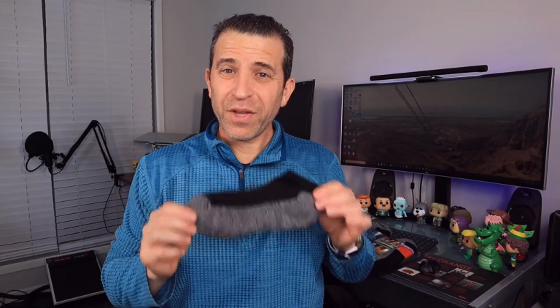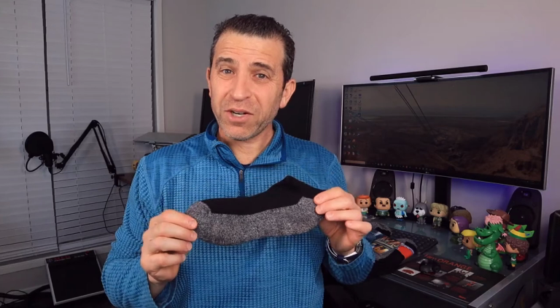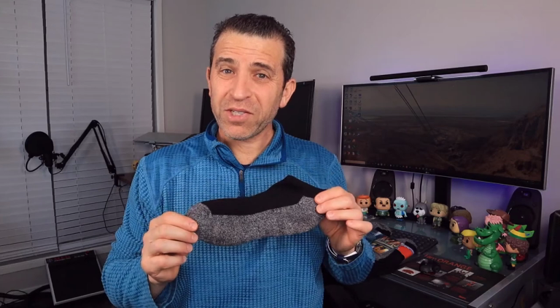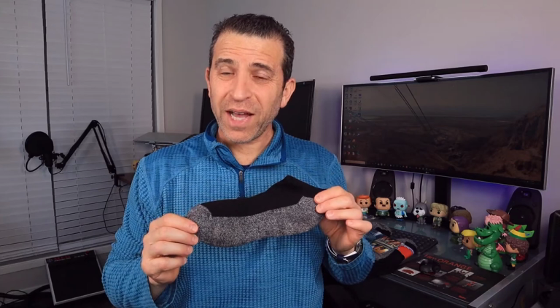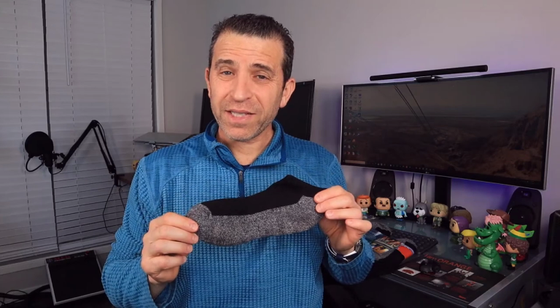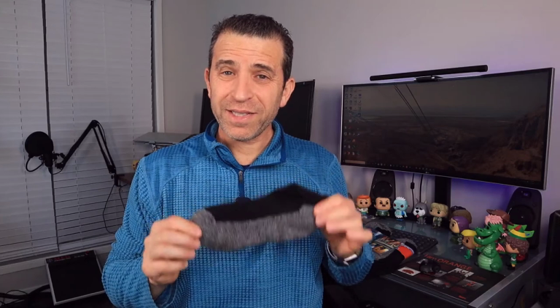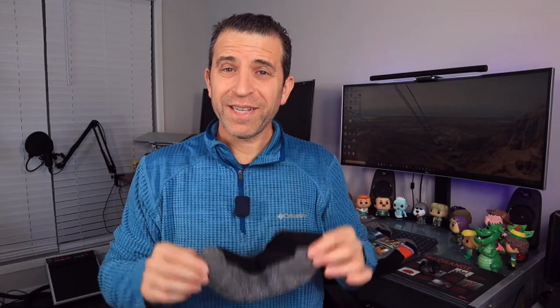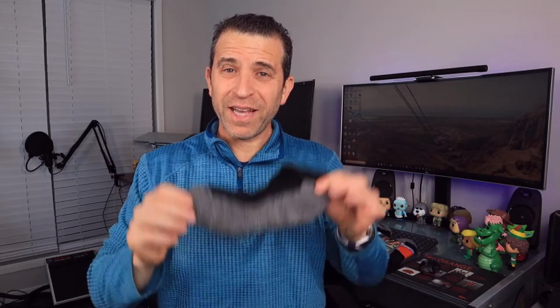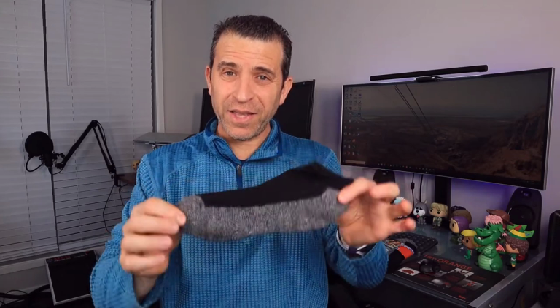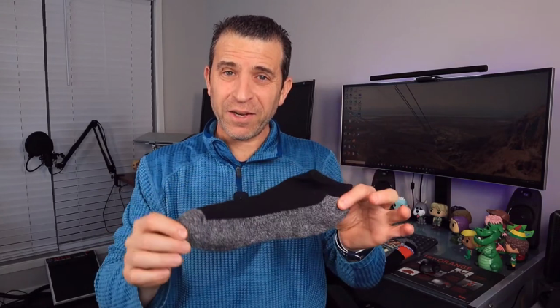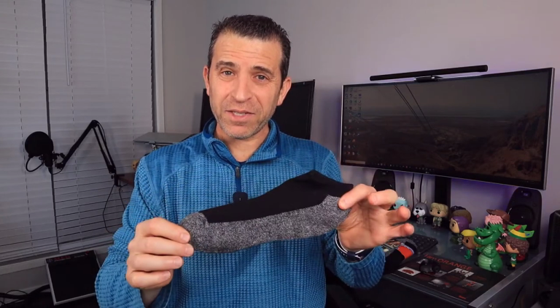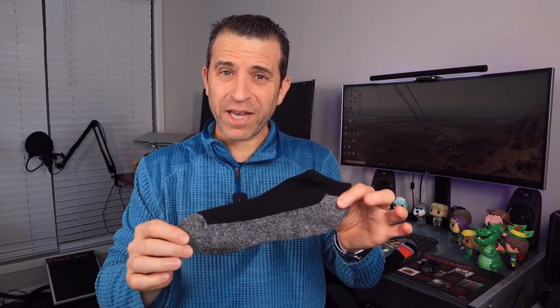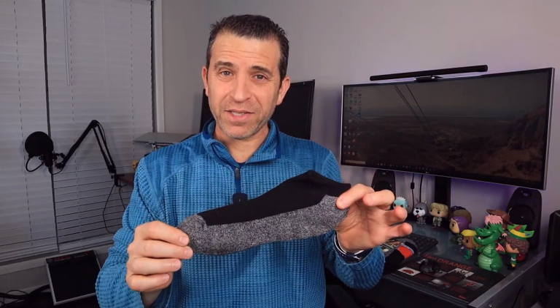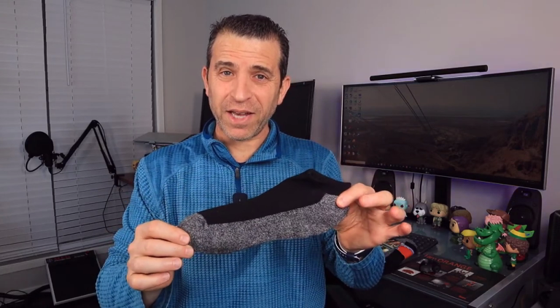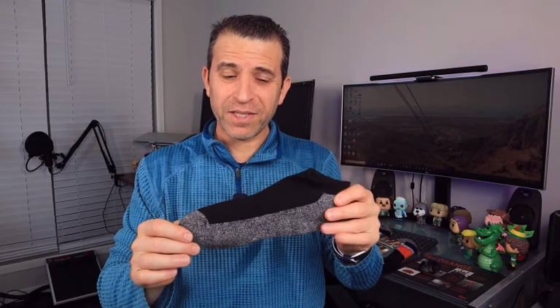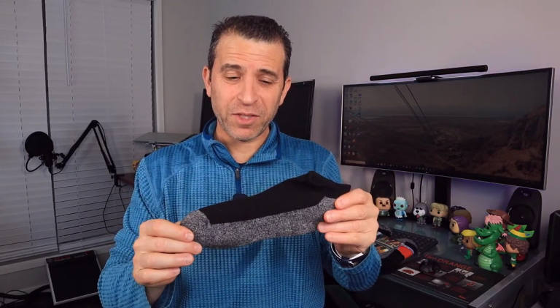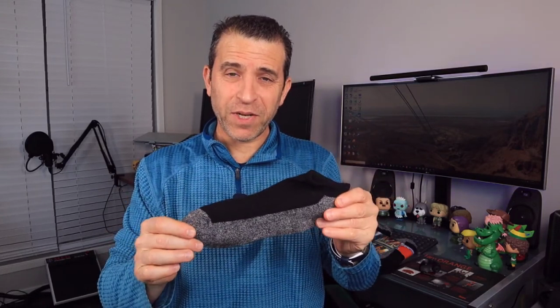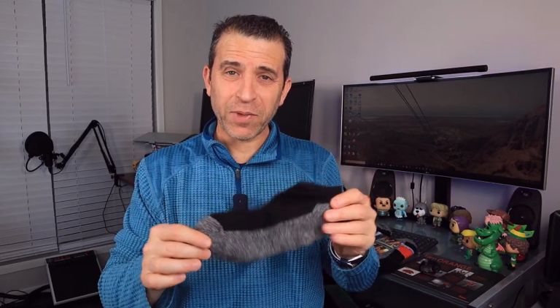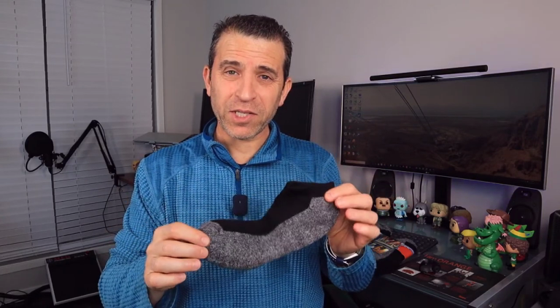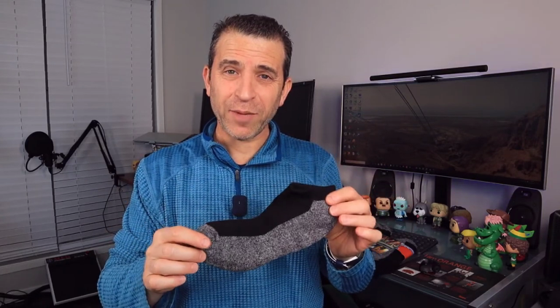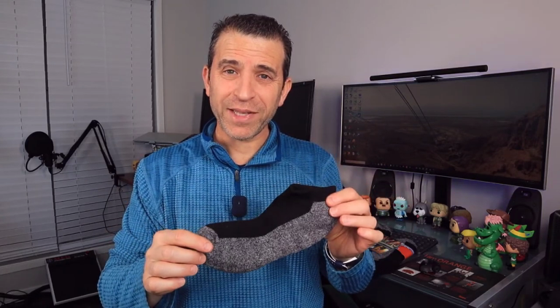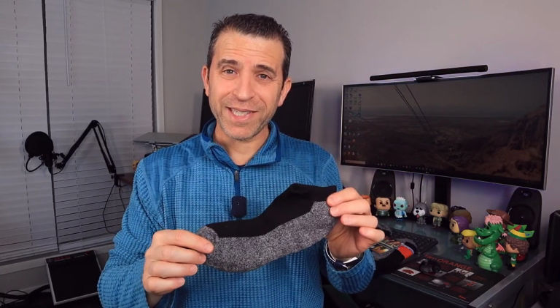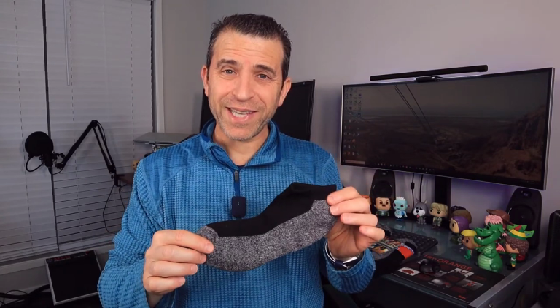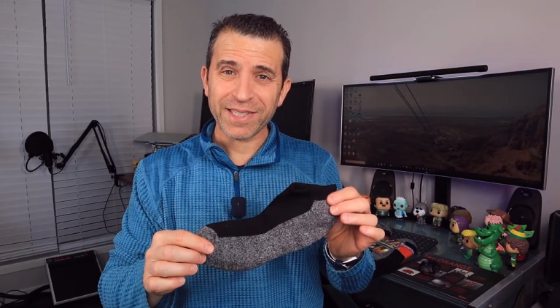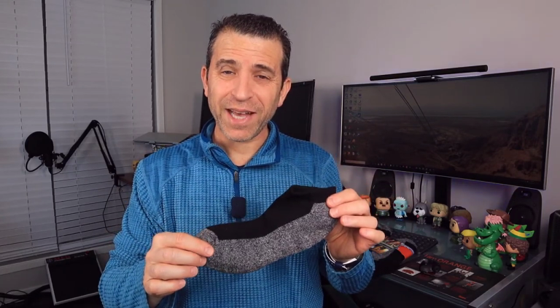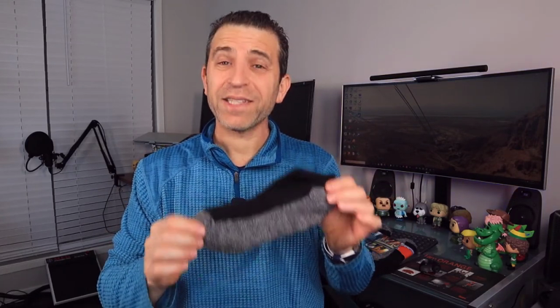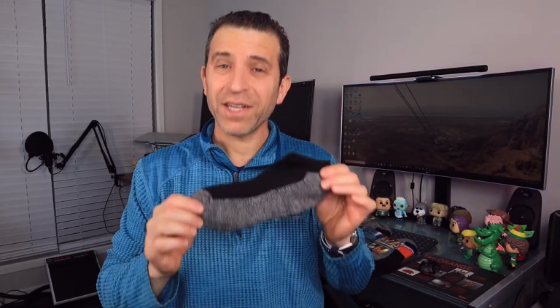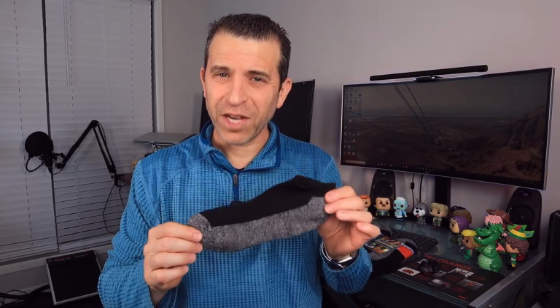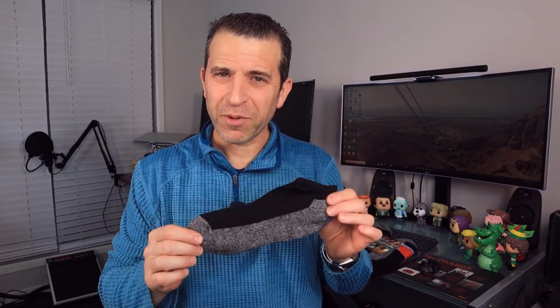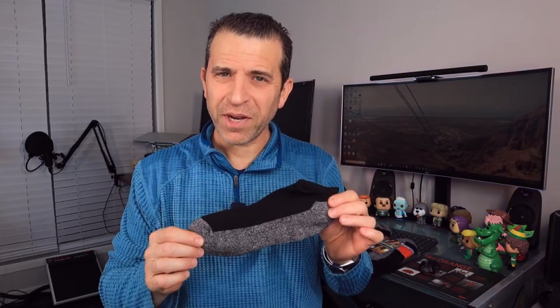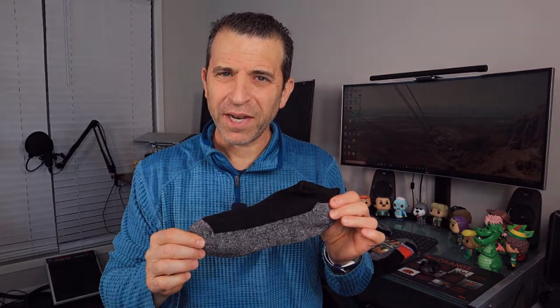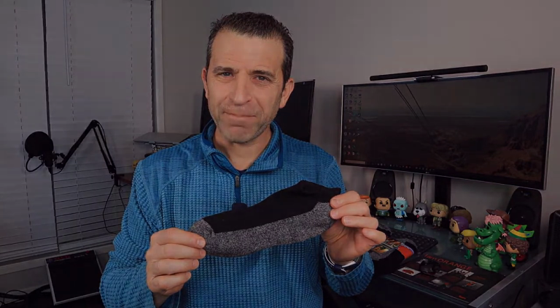There are socks and then there are tech socks. In this video we're going to talk about these tech socks, coming right up.